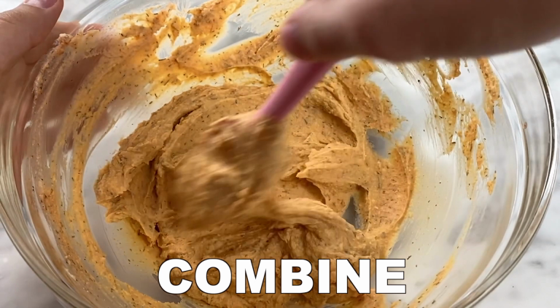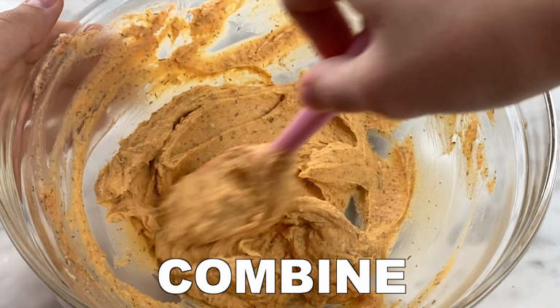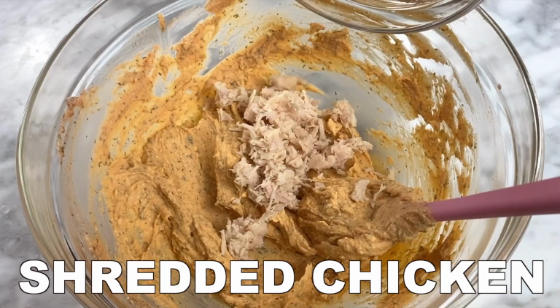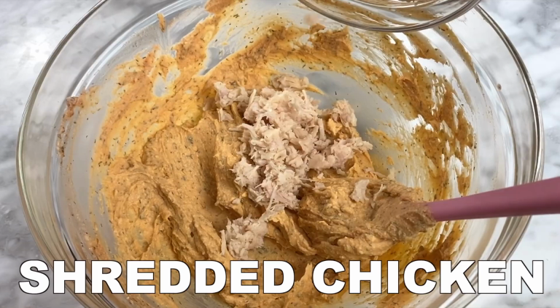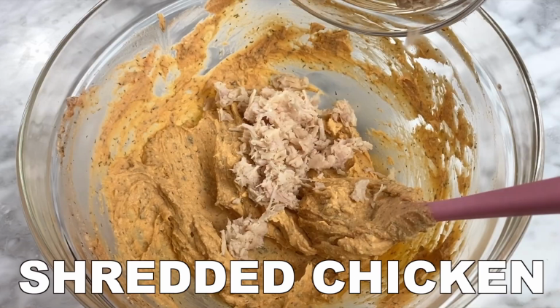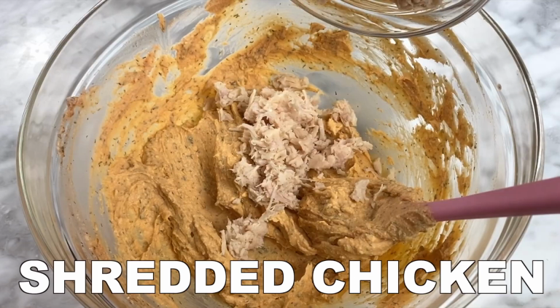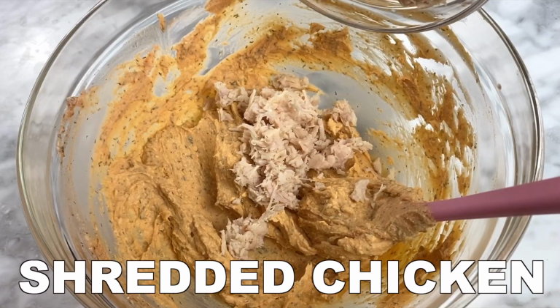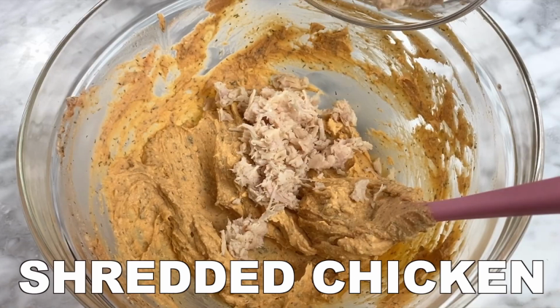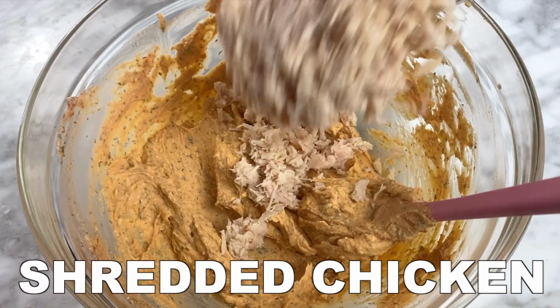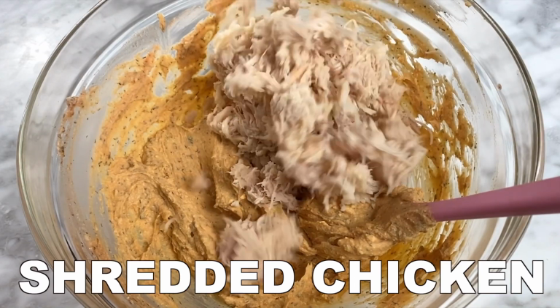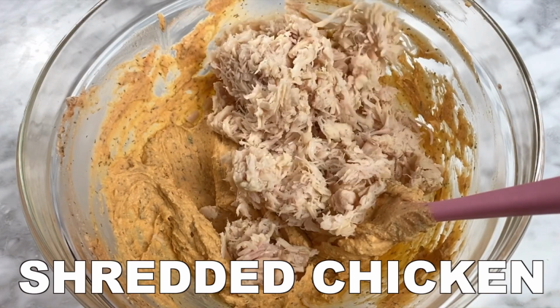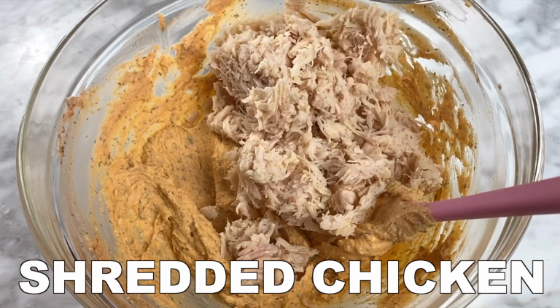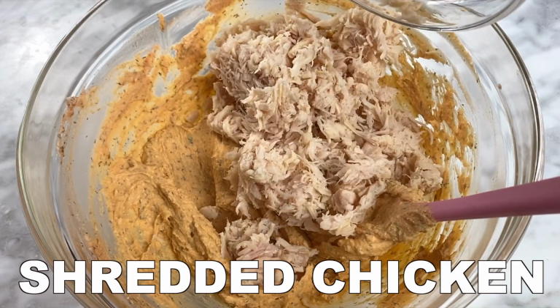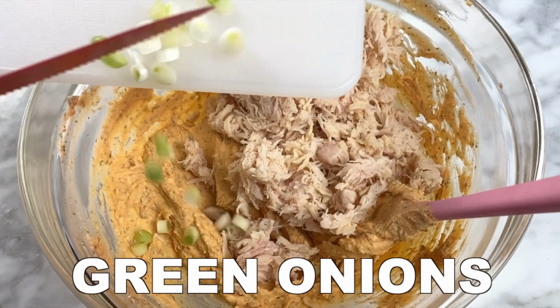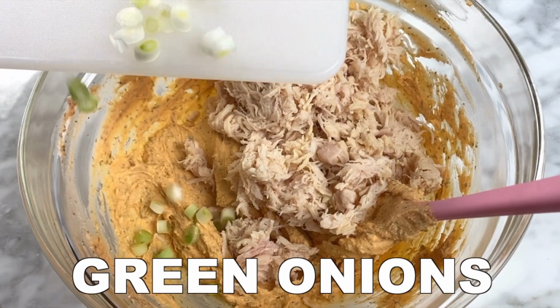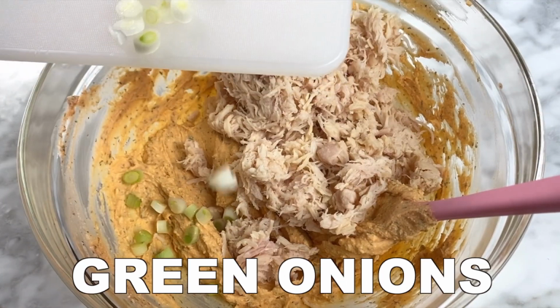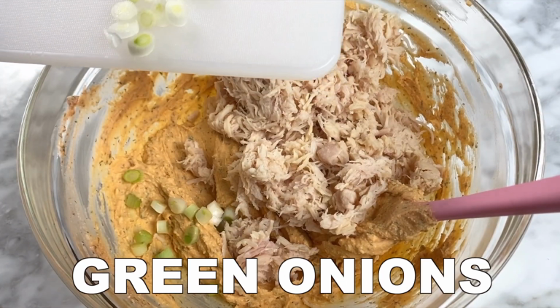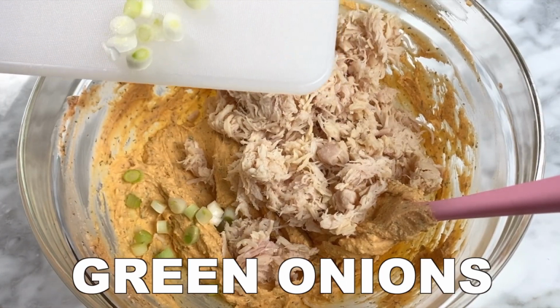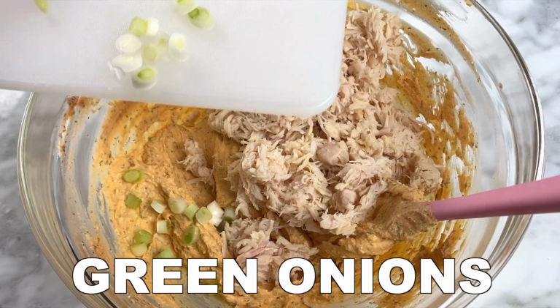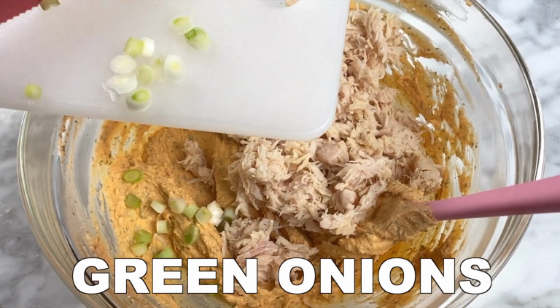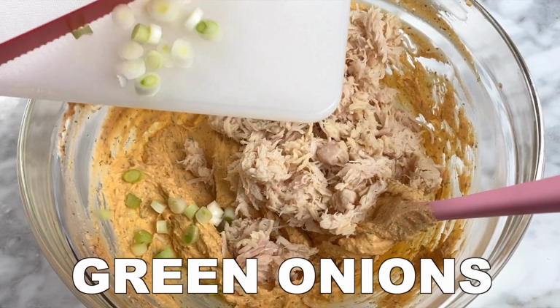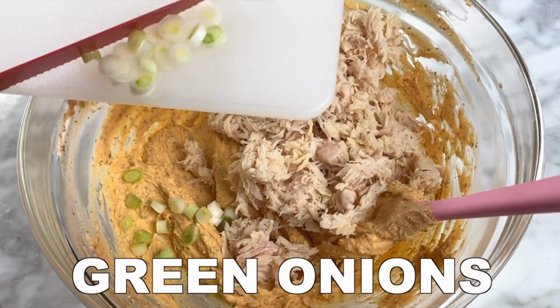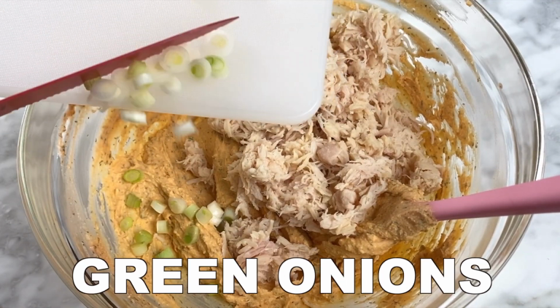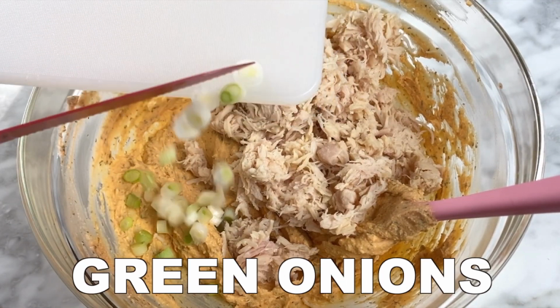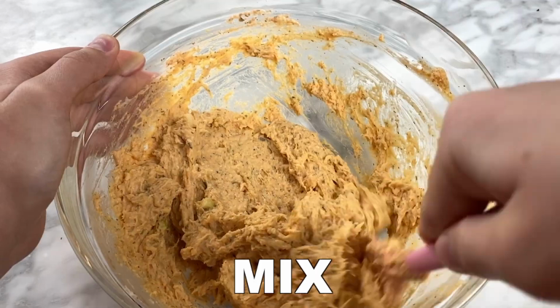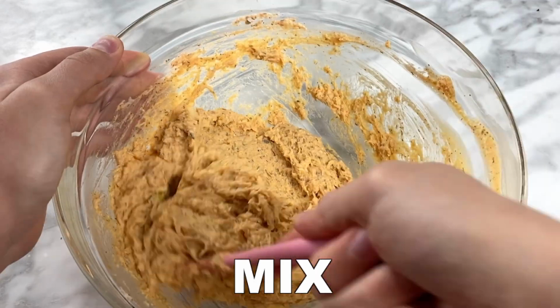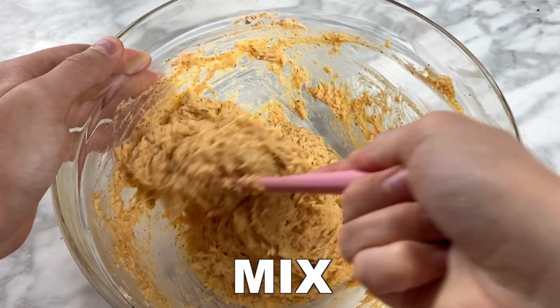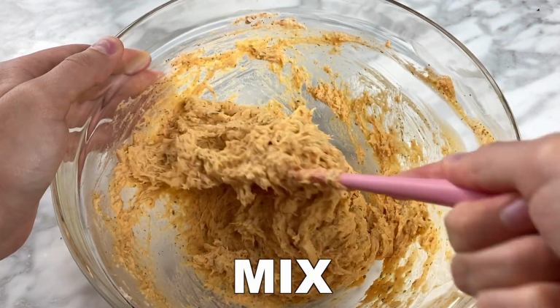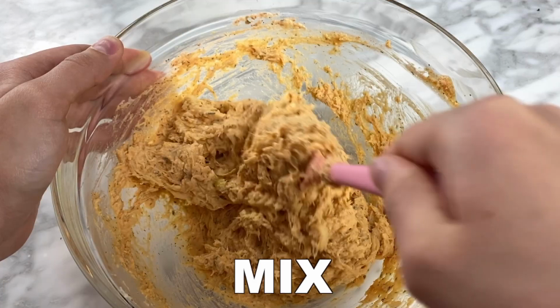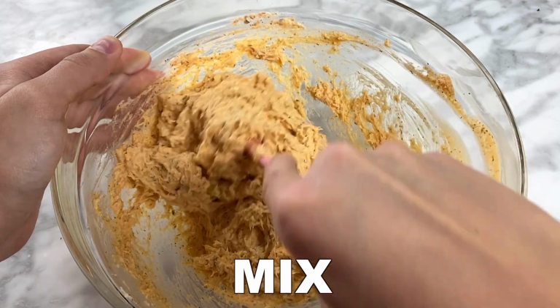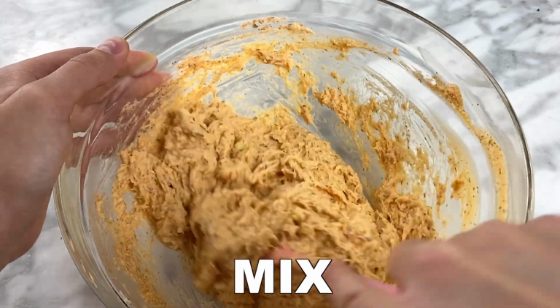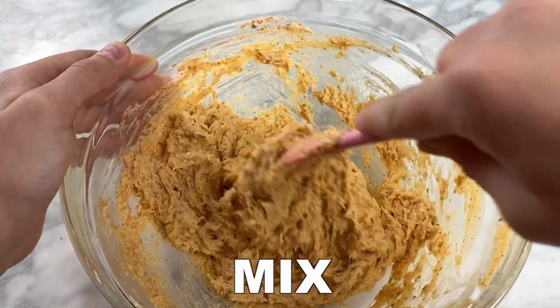Once combined, add your cooked shredded chicken, the white parts of the green onions, and mix everything together.